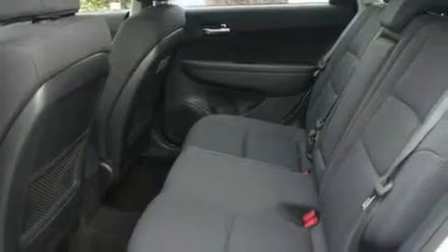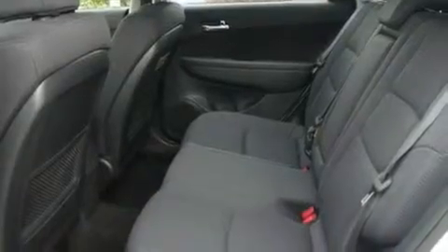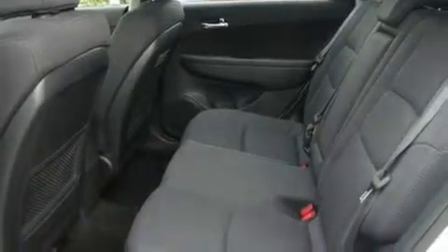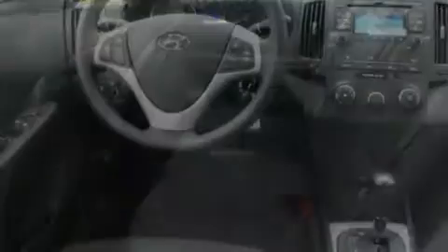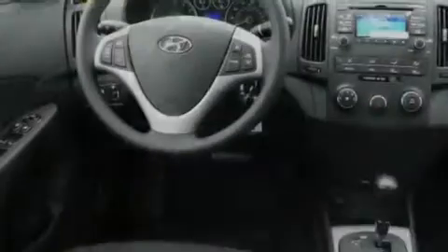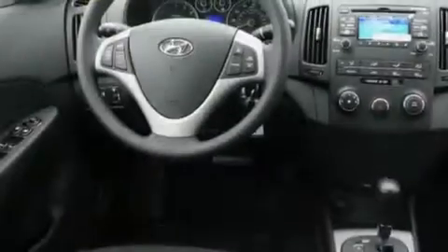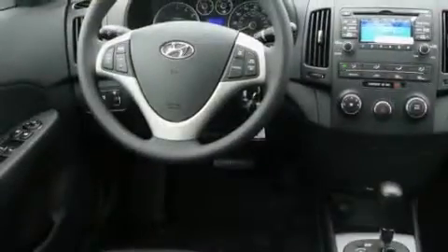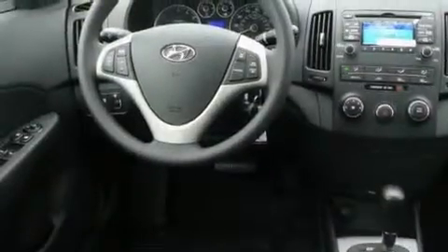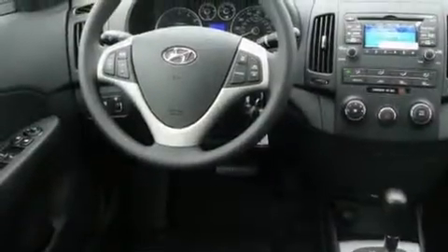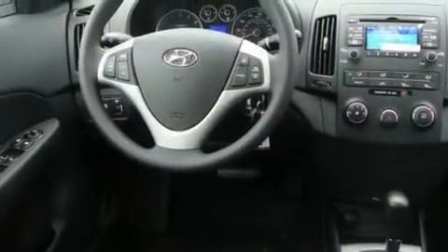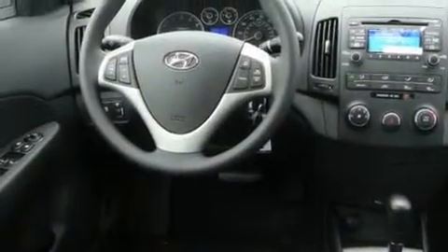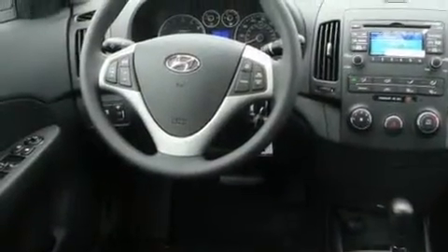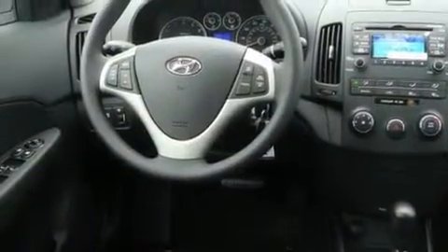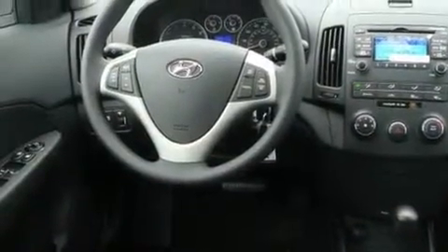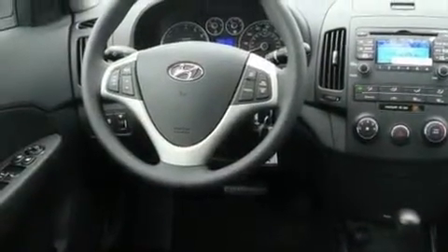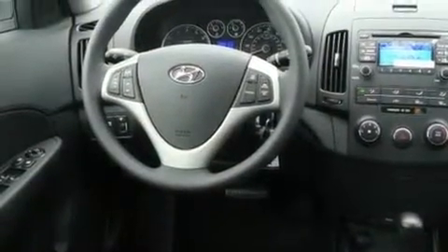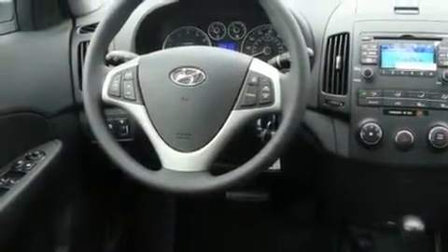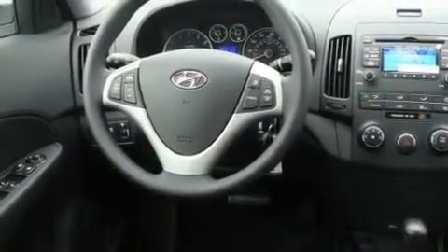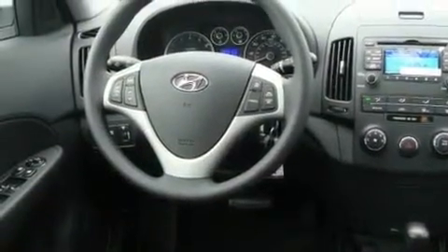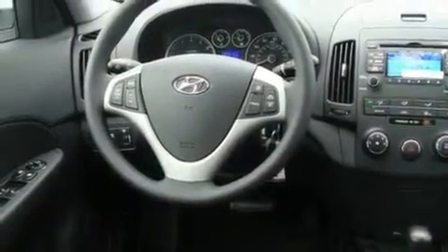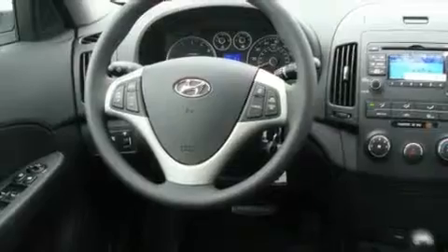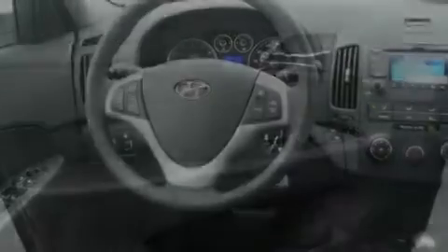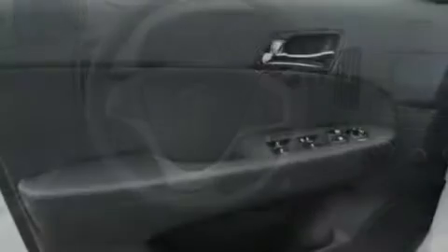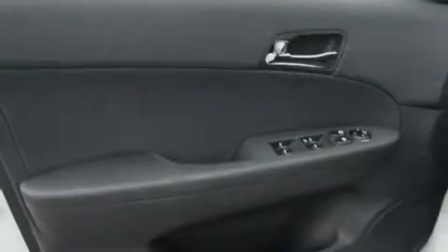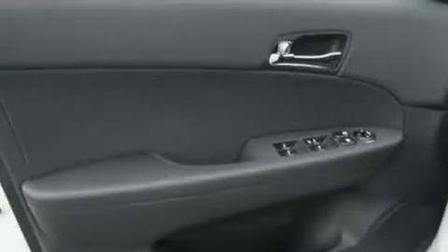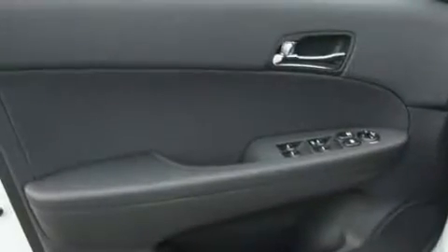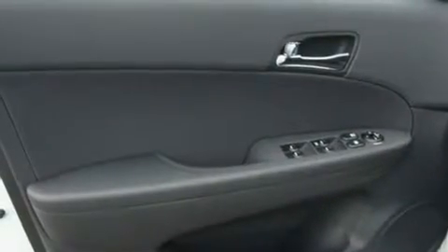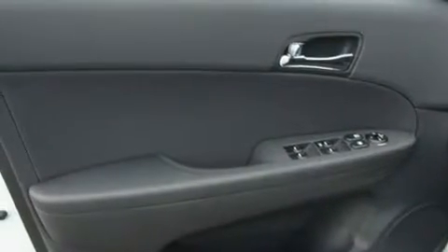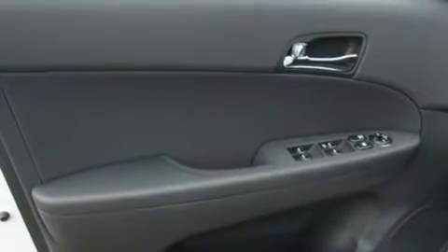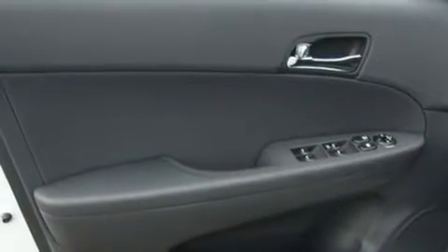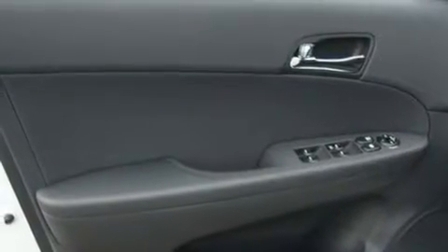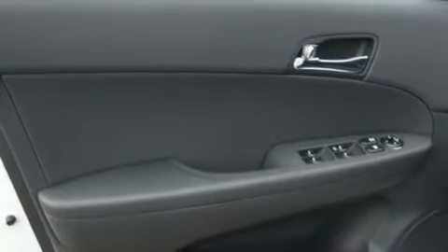Additional features include an MP3-ready stereo system, a traction control system, an anti-lock braking system, a CD player, and cruise control.